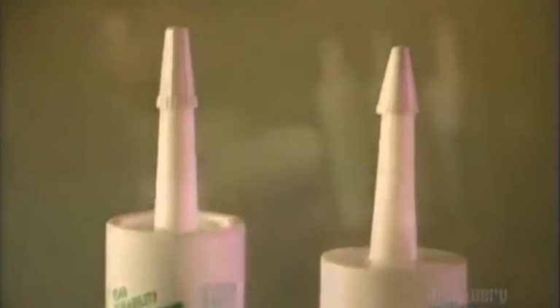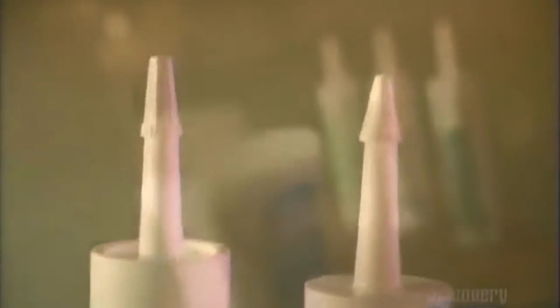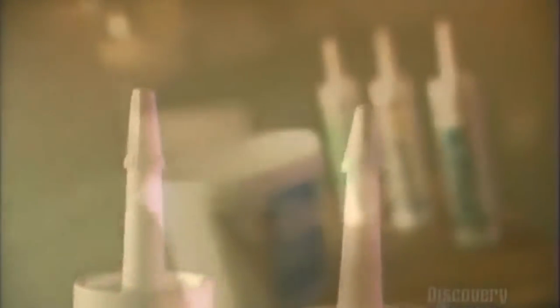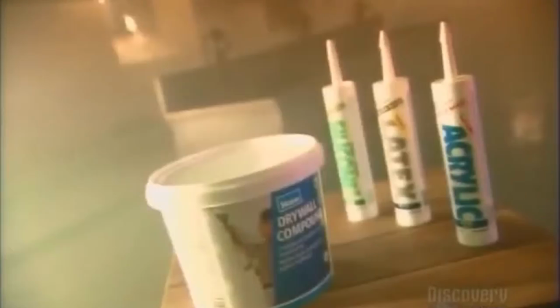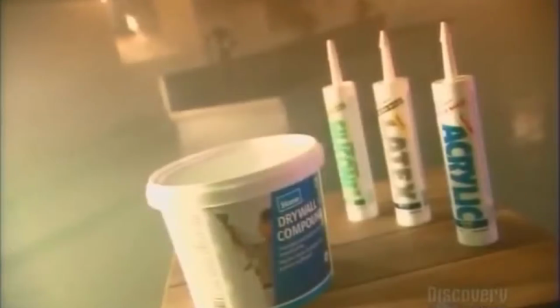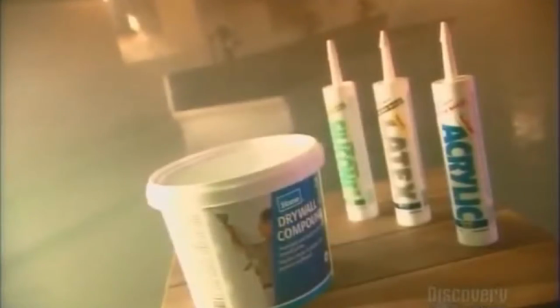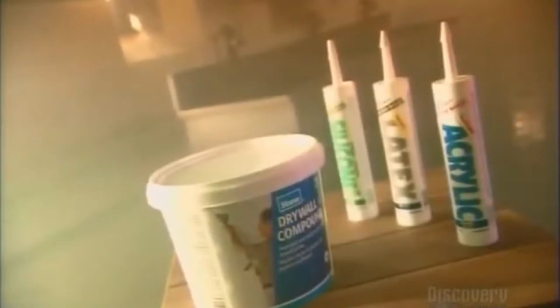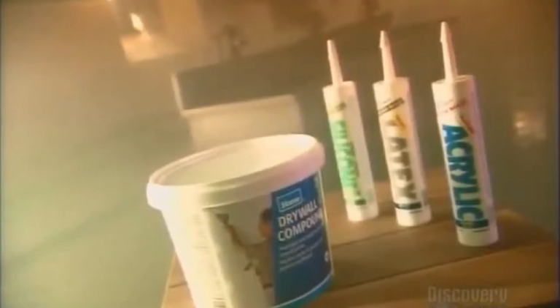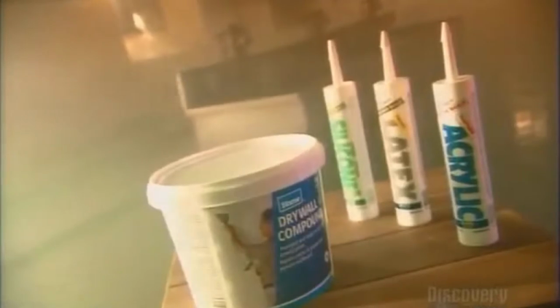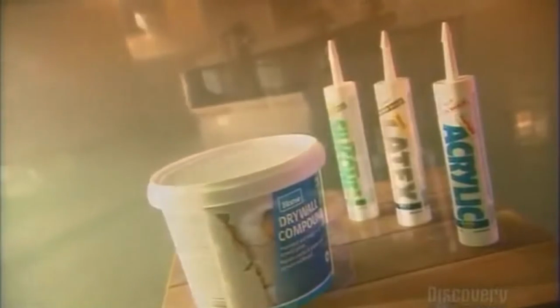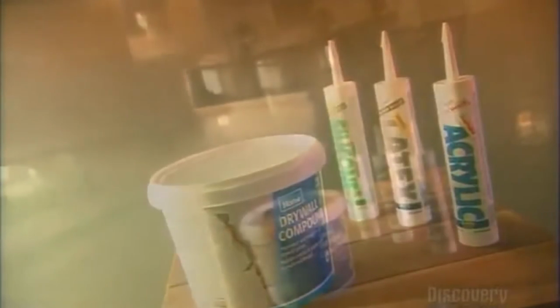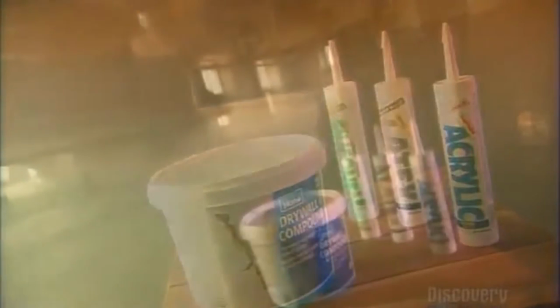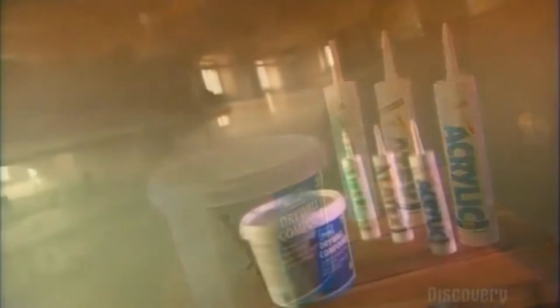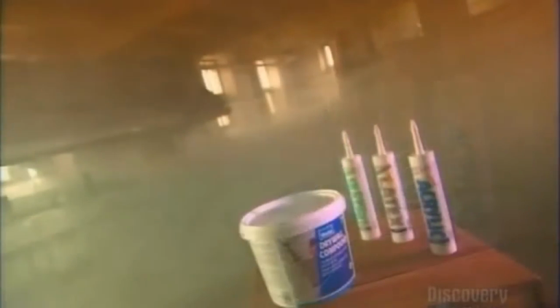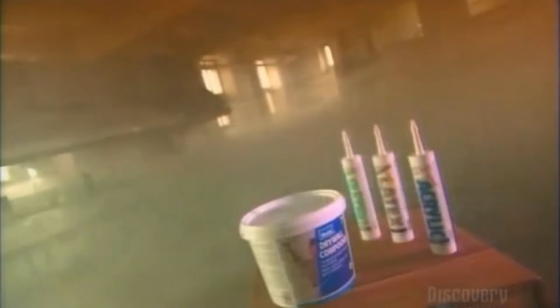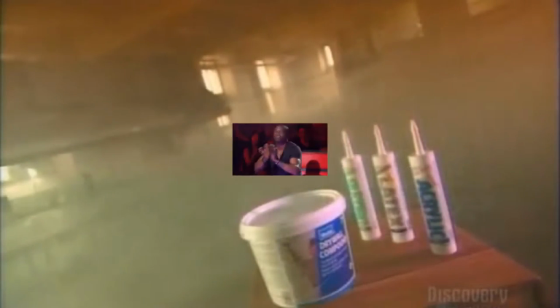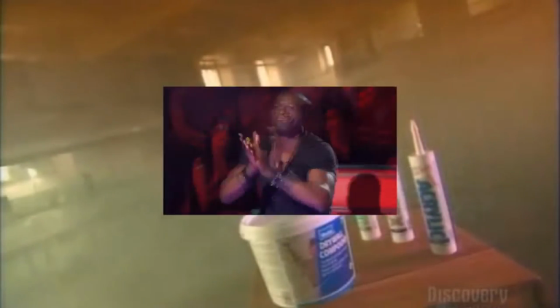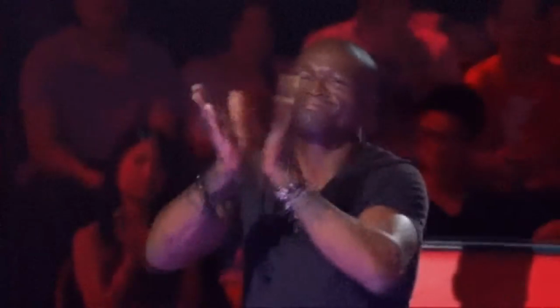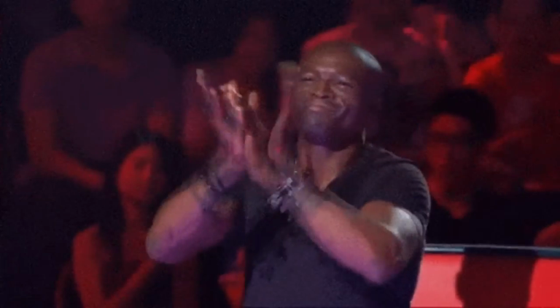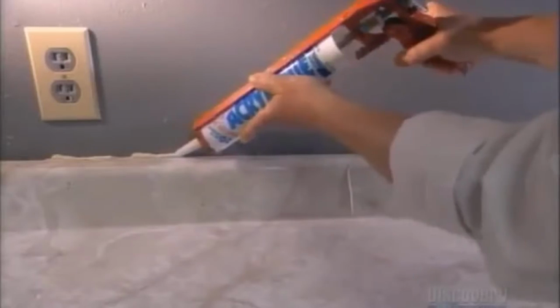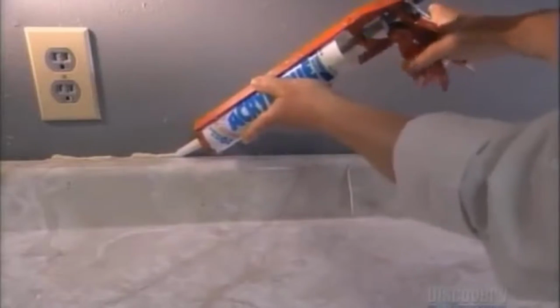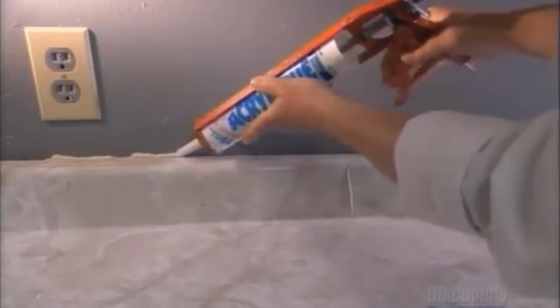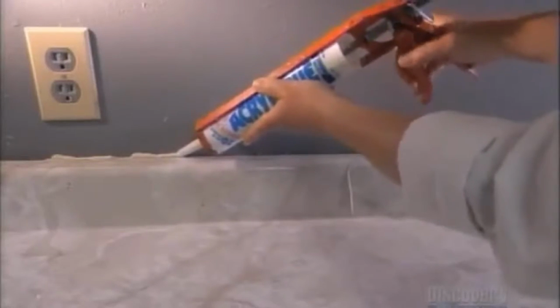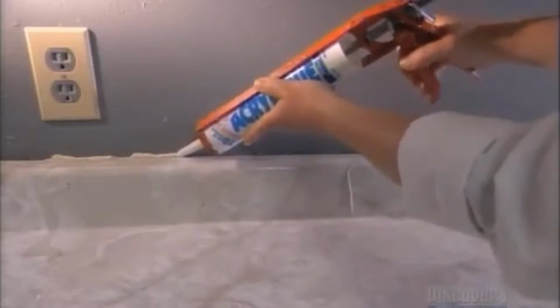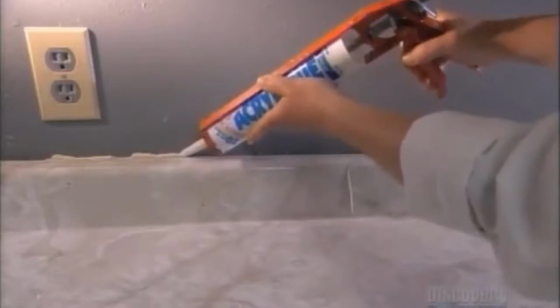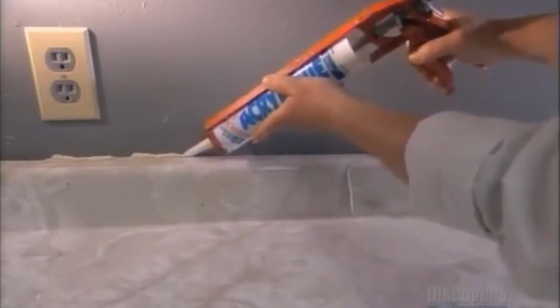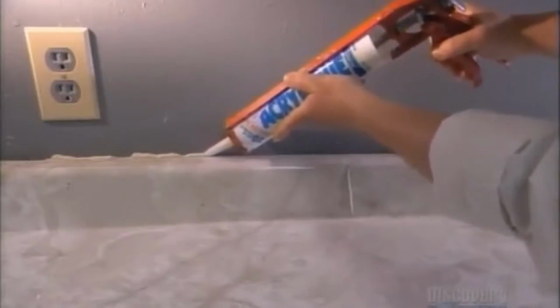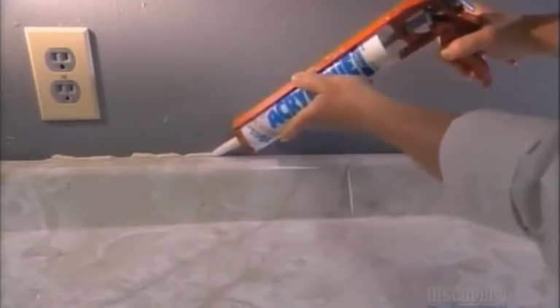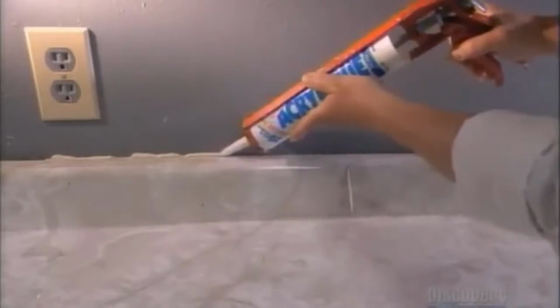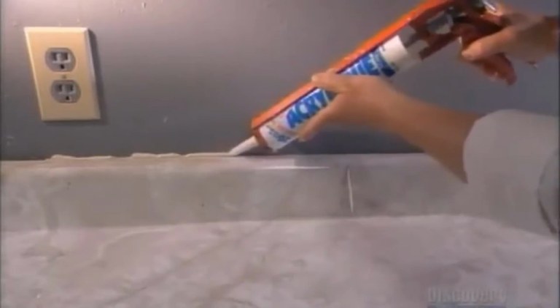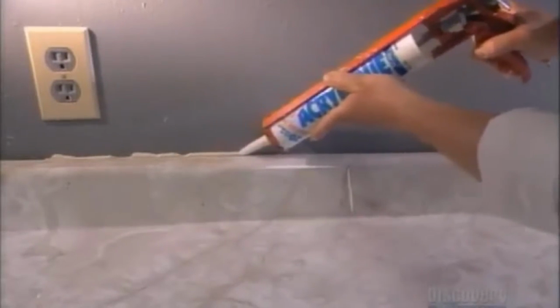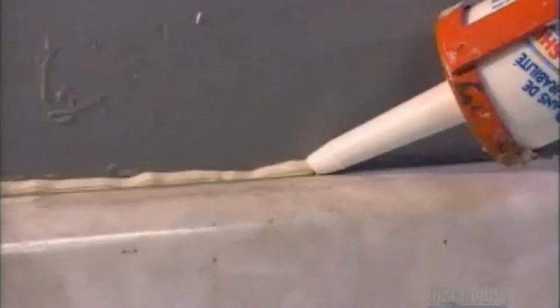Today's caulk forms durable synthetic seals. This company's caulk comes in two types.